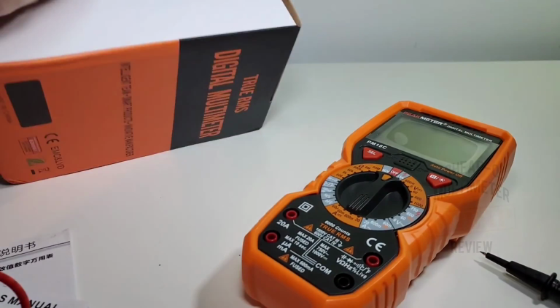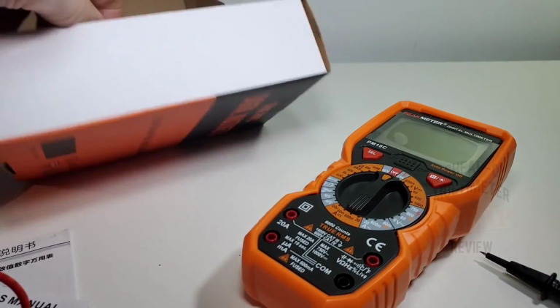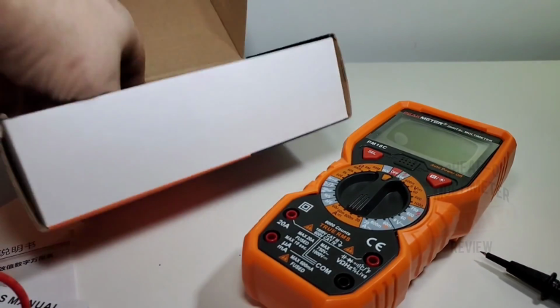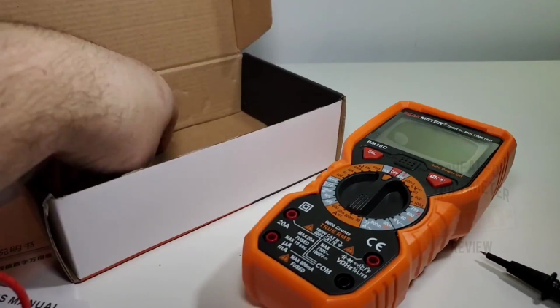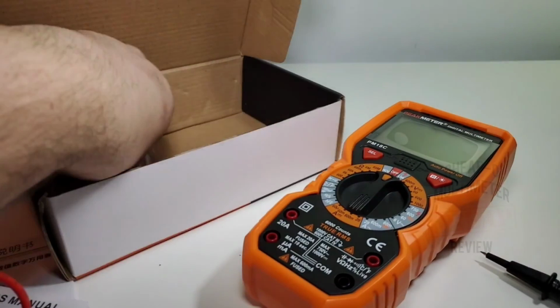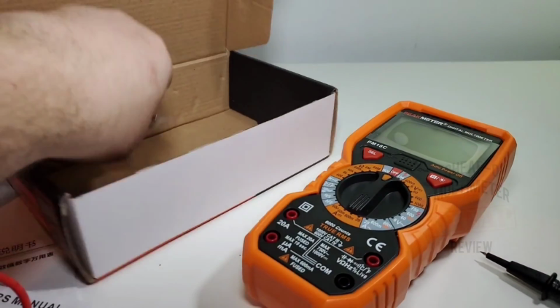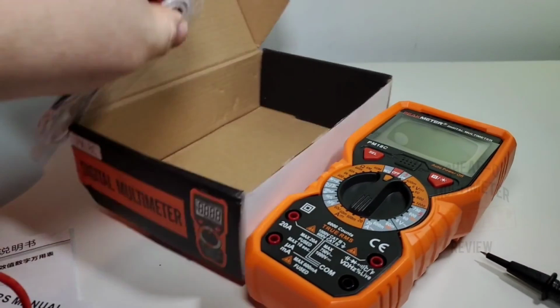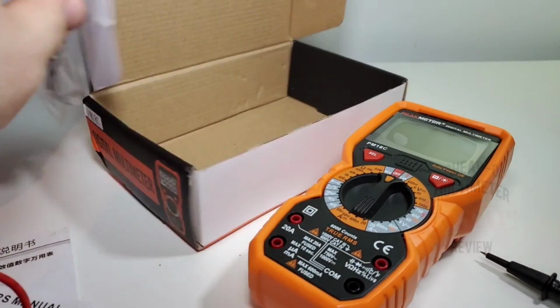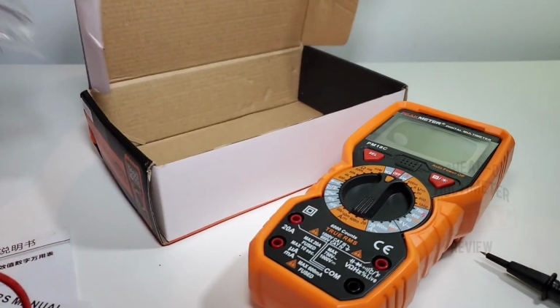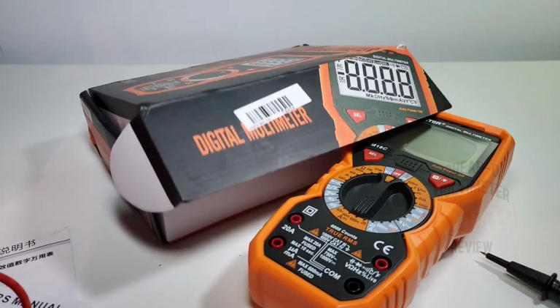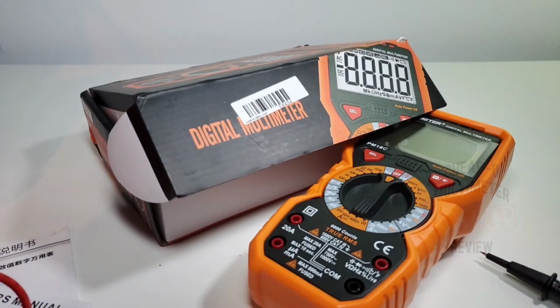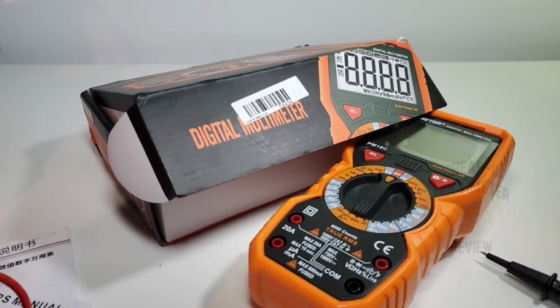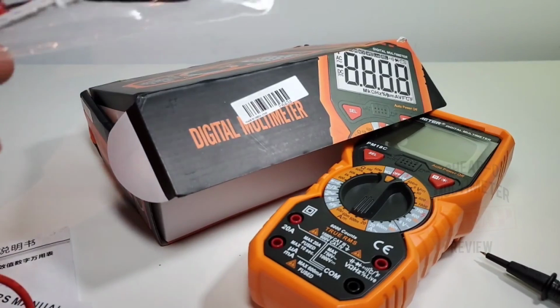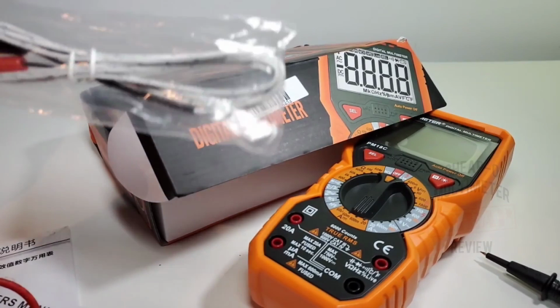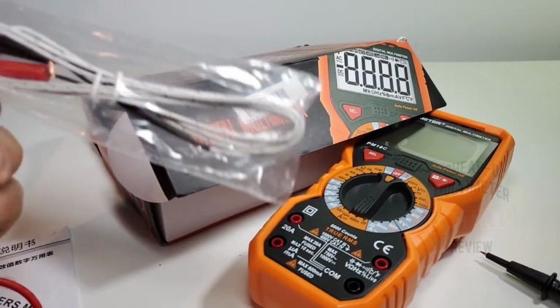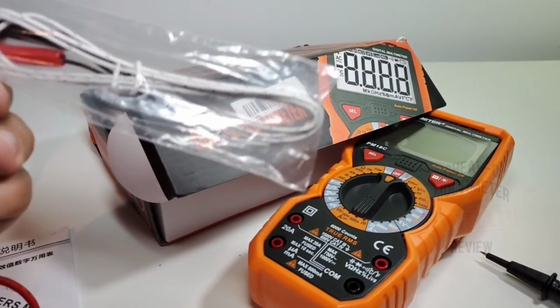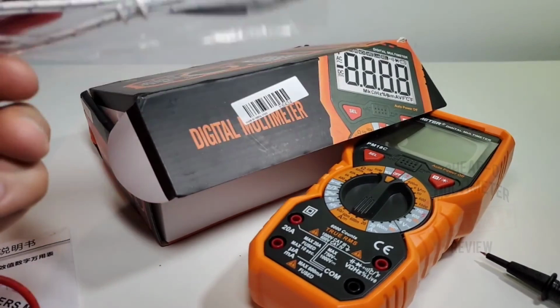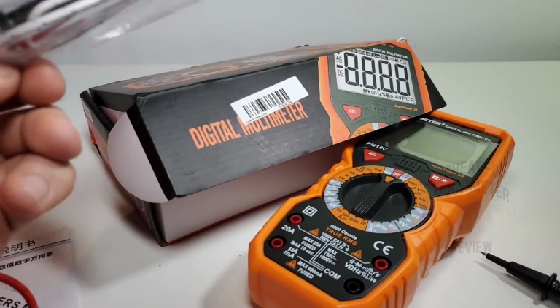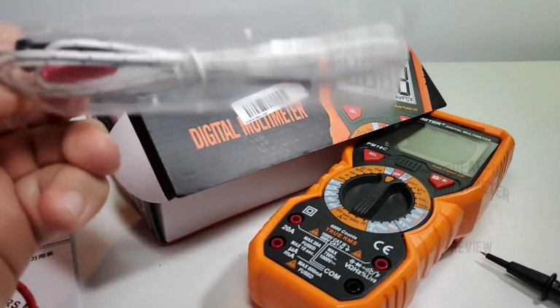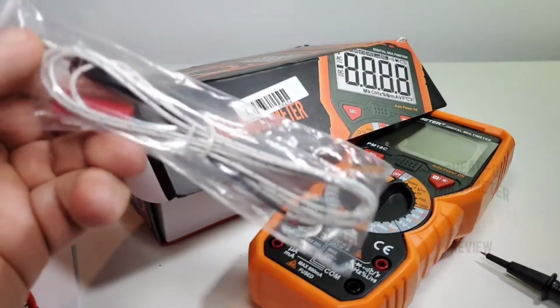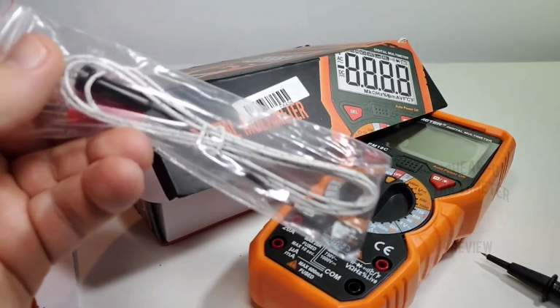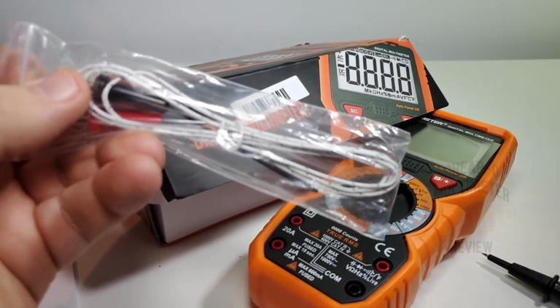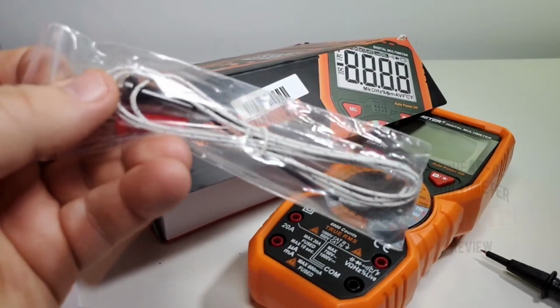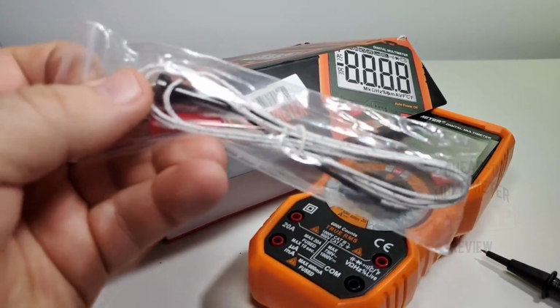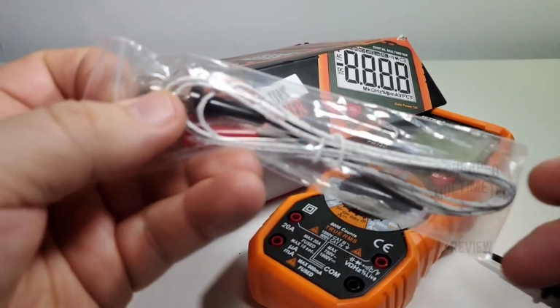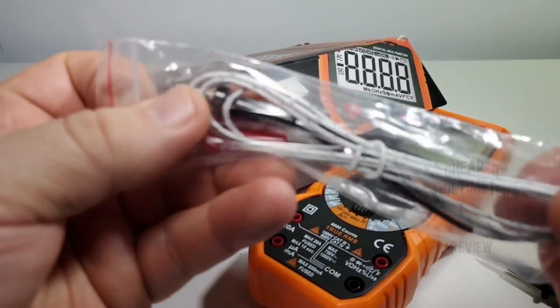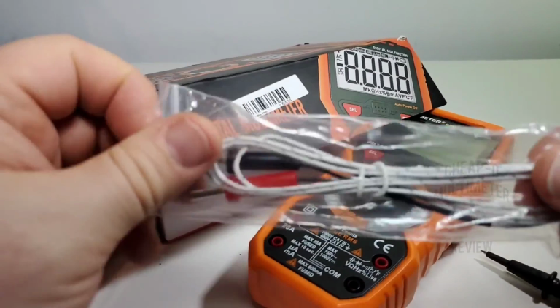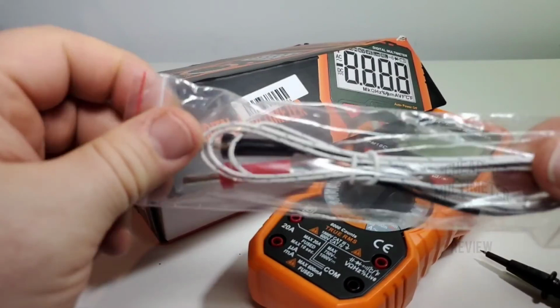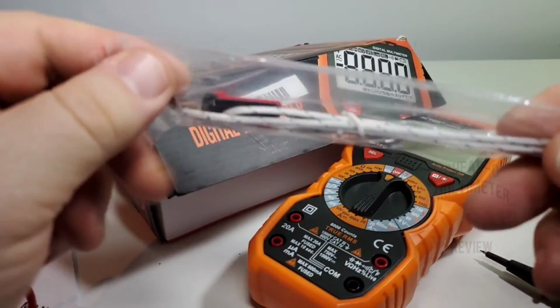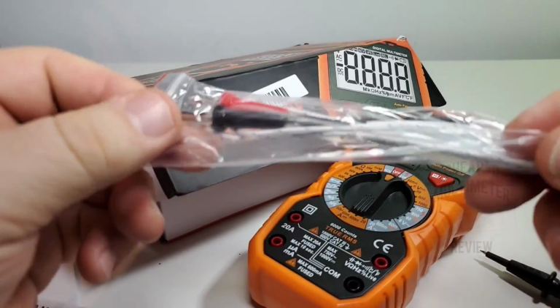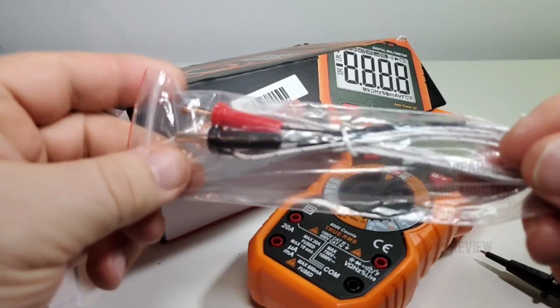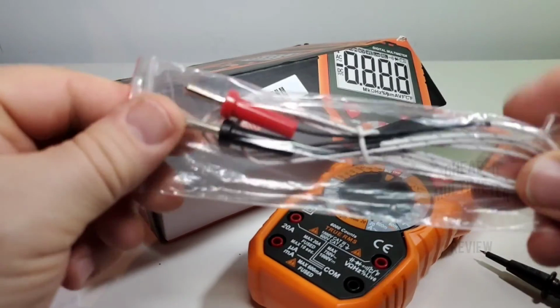One more thing — of course we get our temperature probe, because the Peak Meter does do temperature.